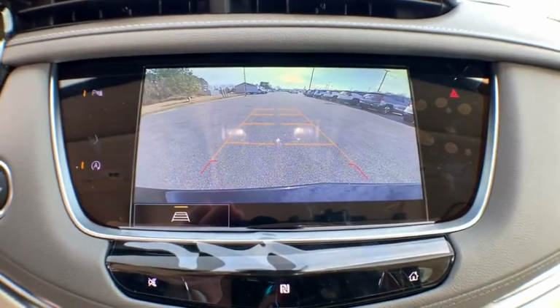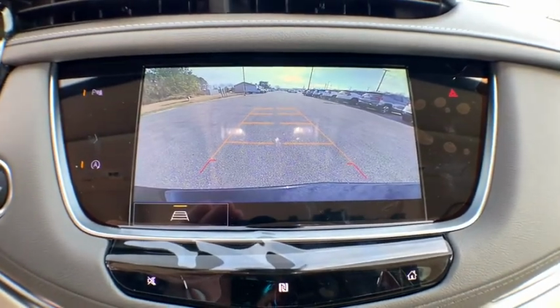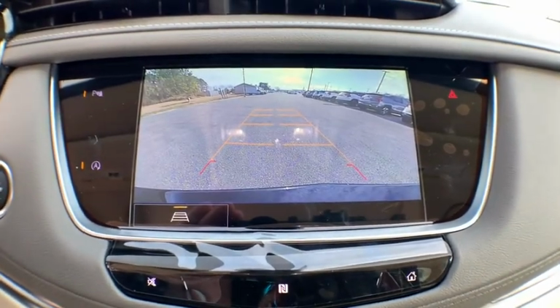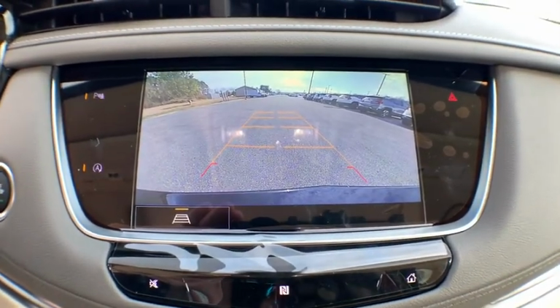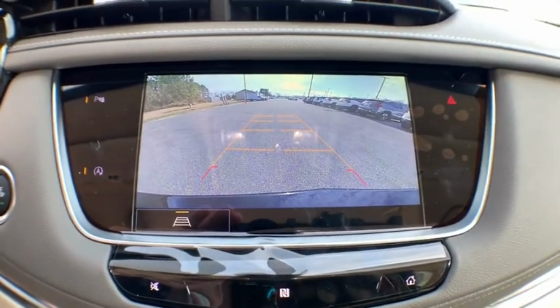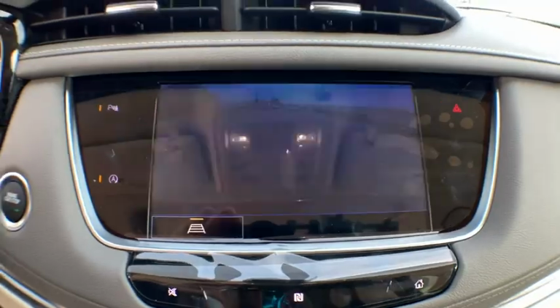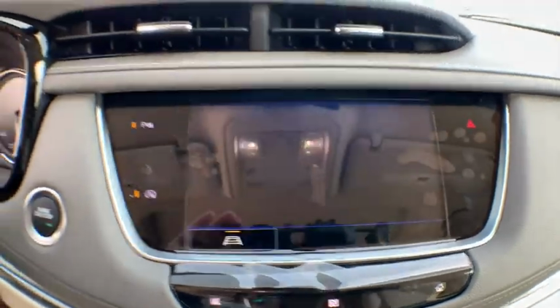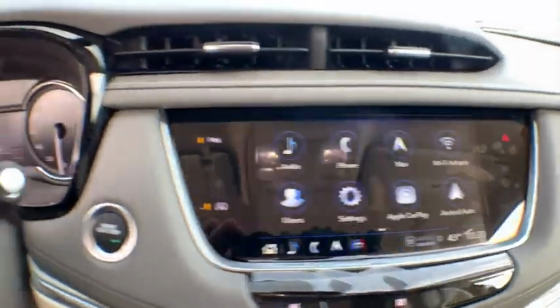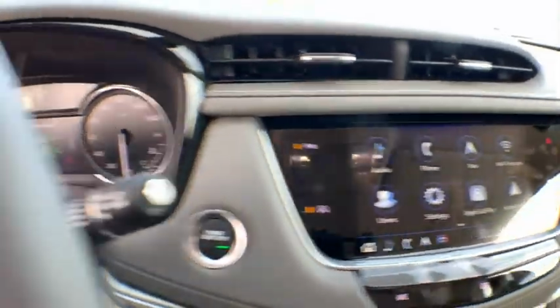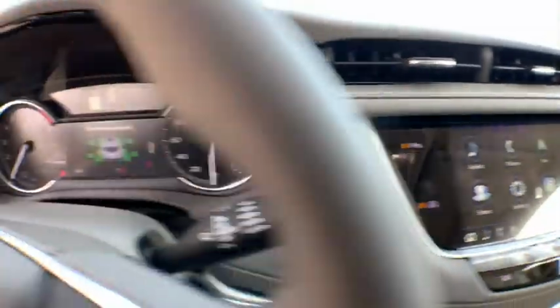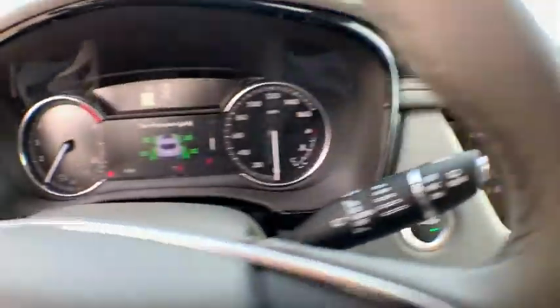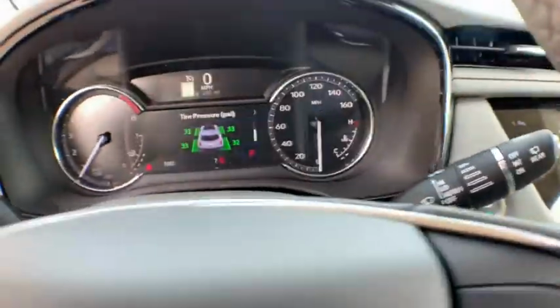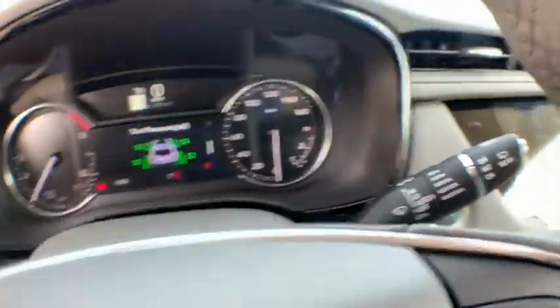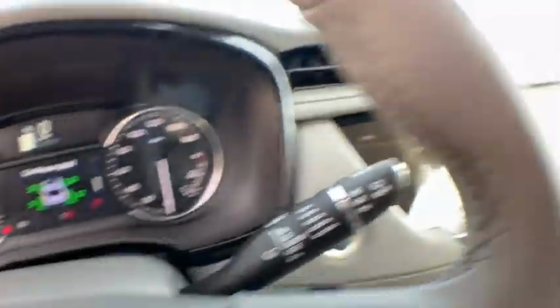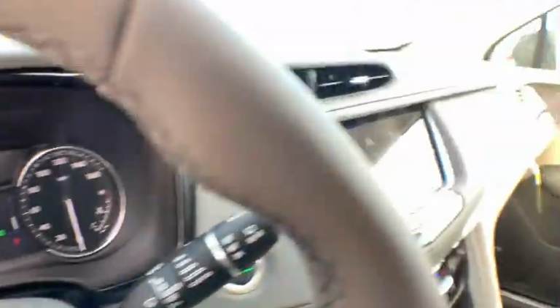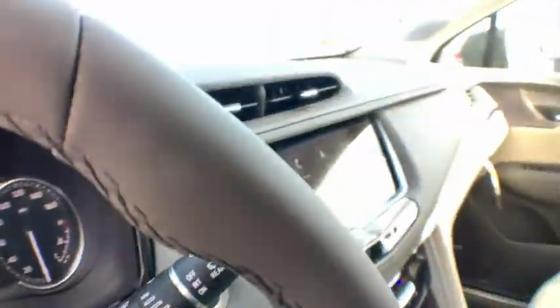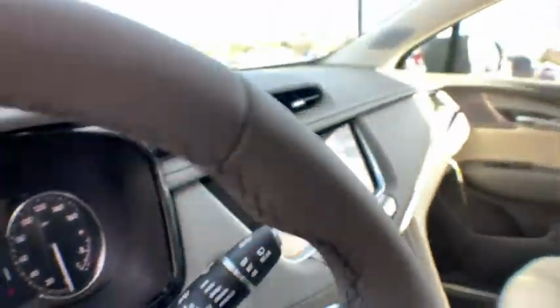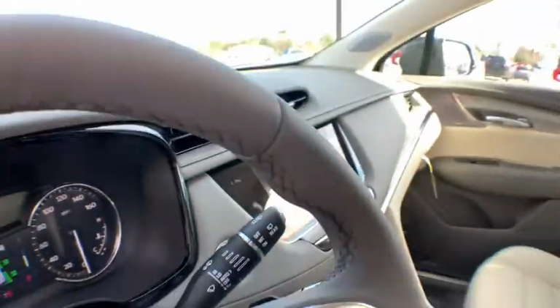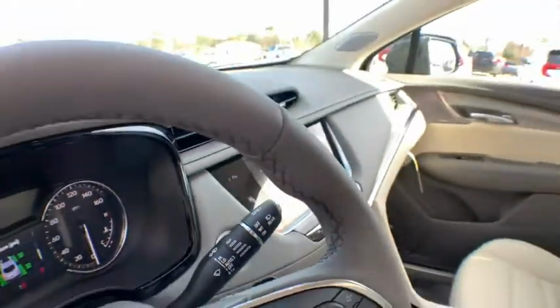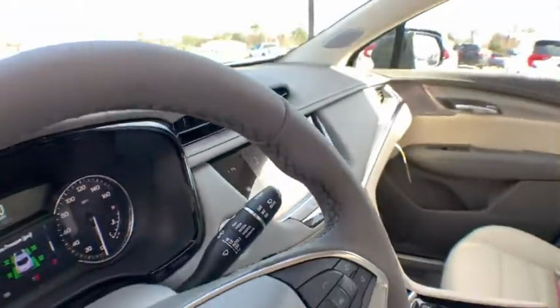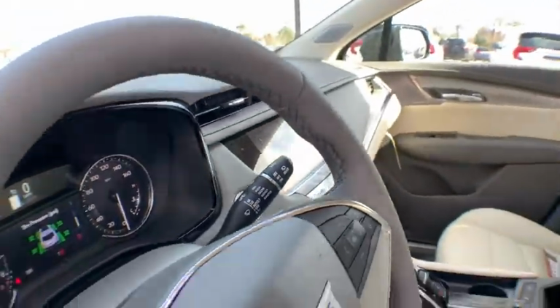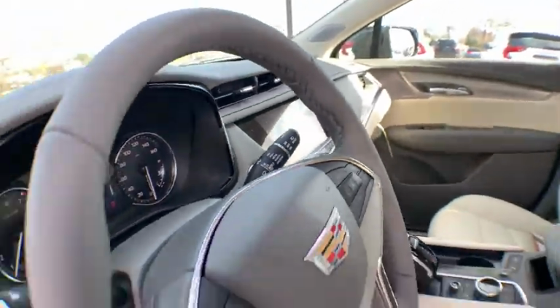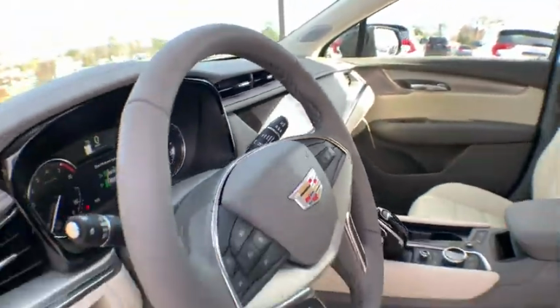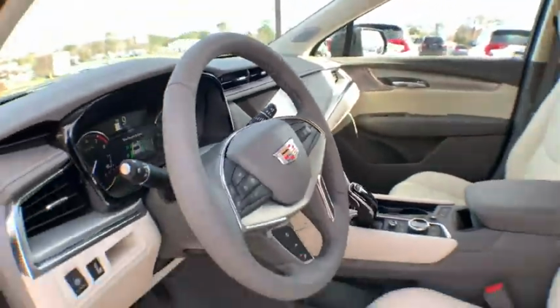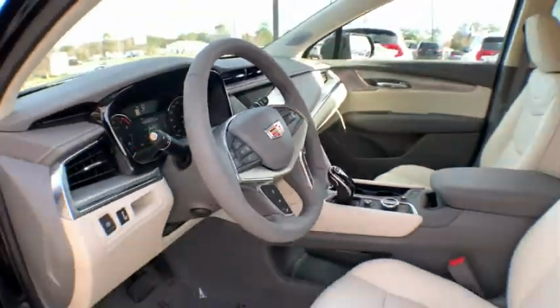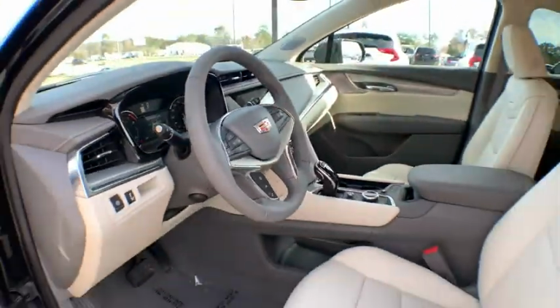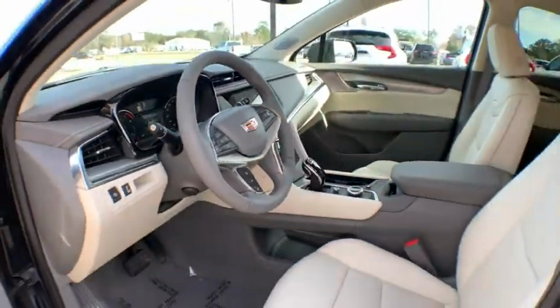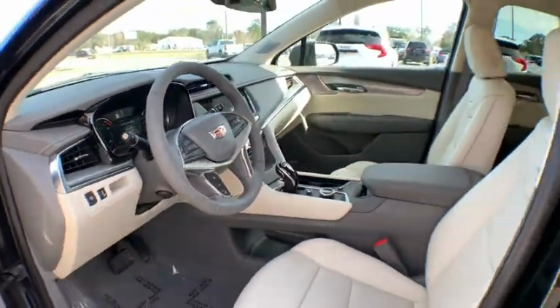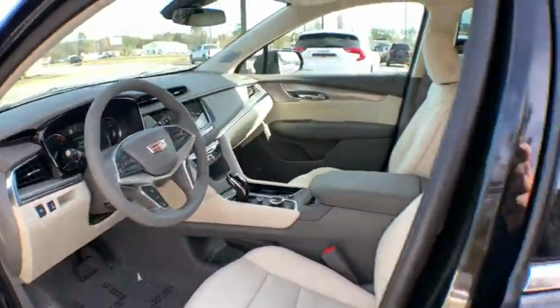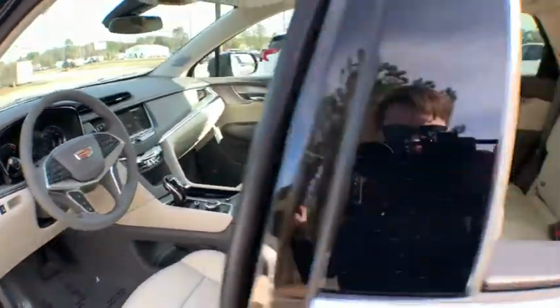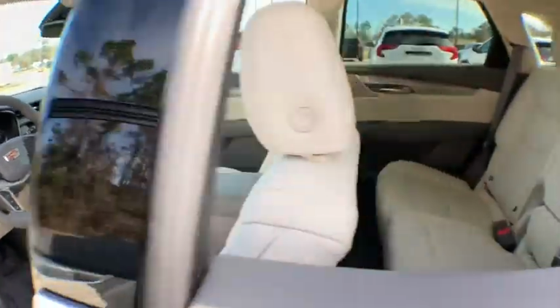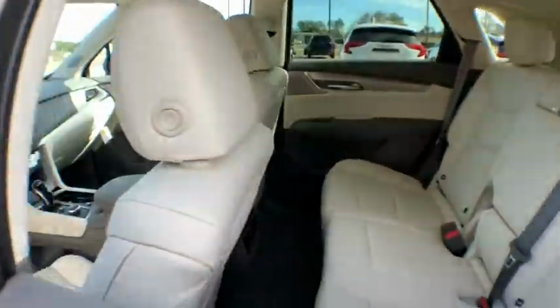Four-wheel independent suspension, auto-dimming rearview mirror, keyless start, floor mats, and cruise control.